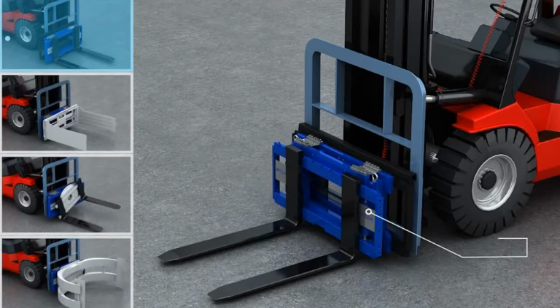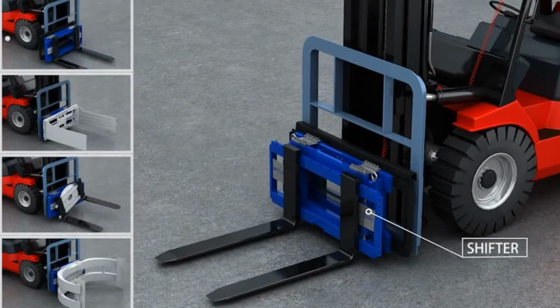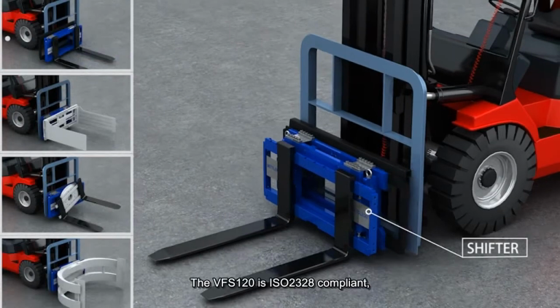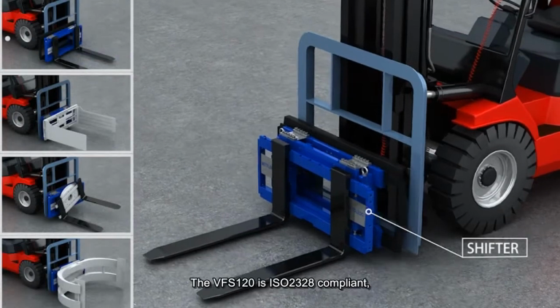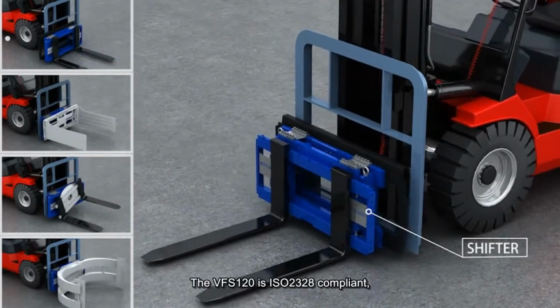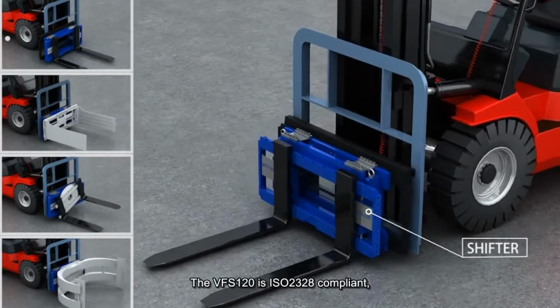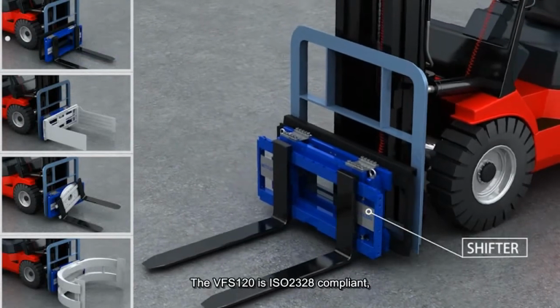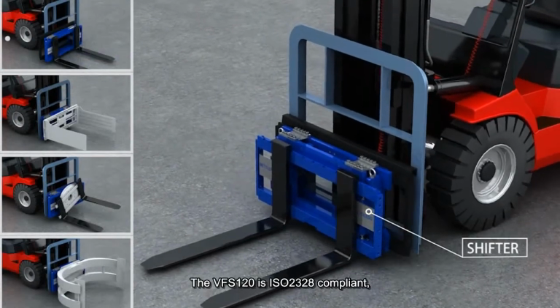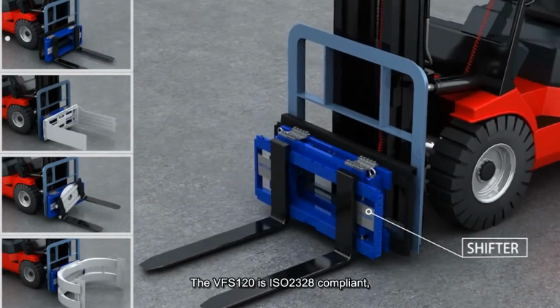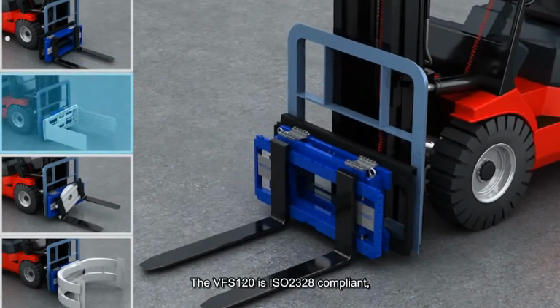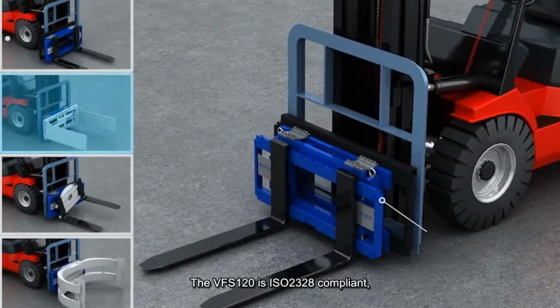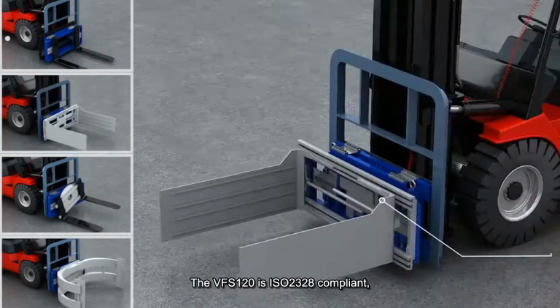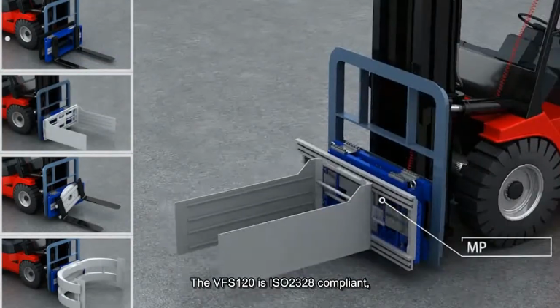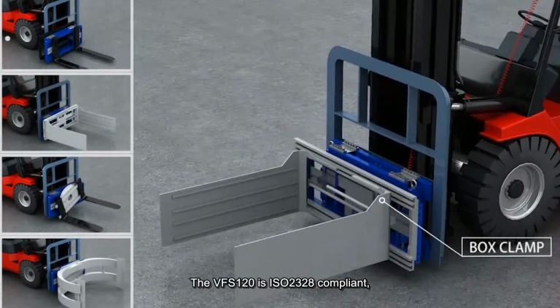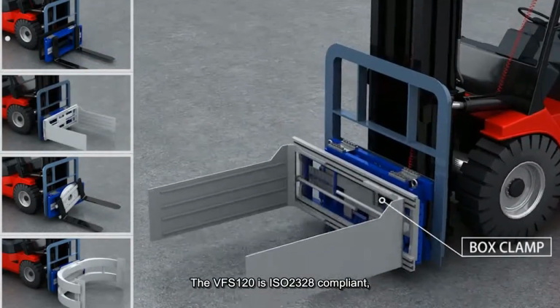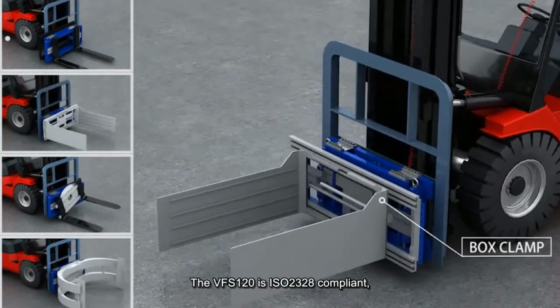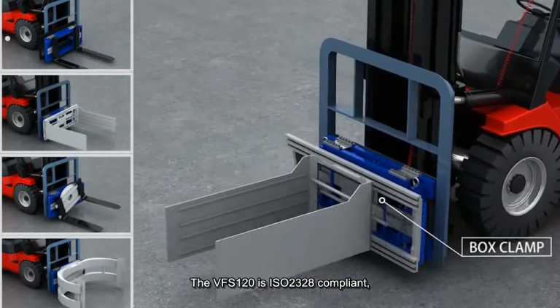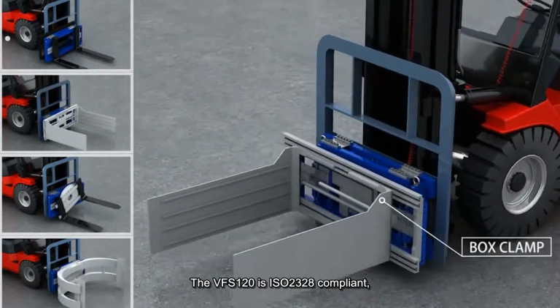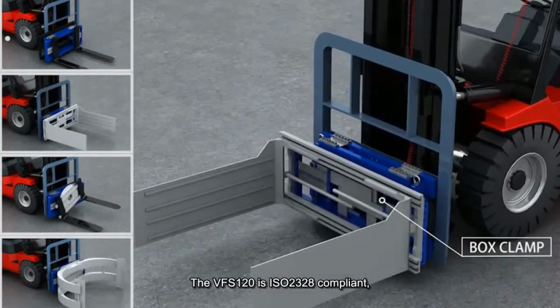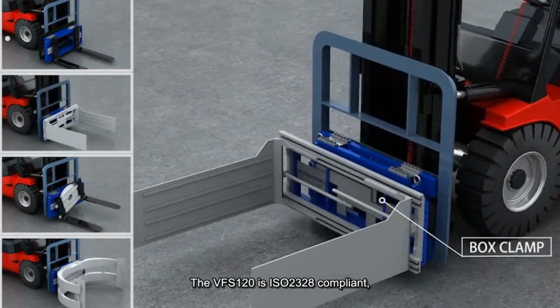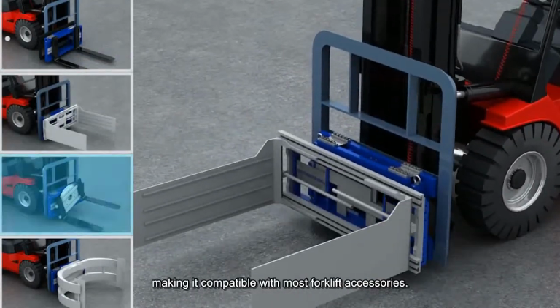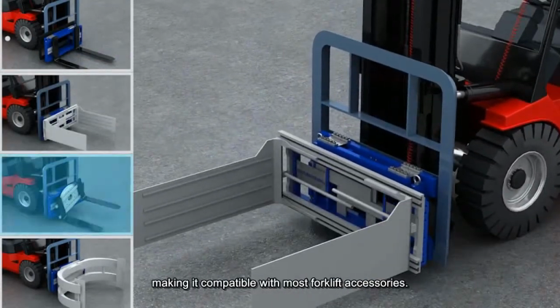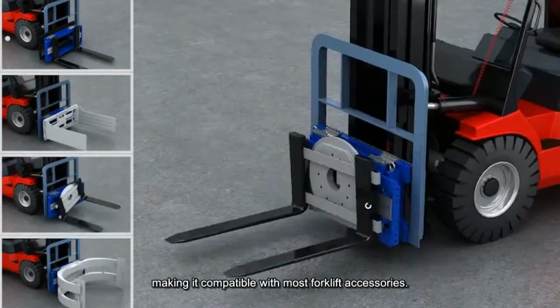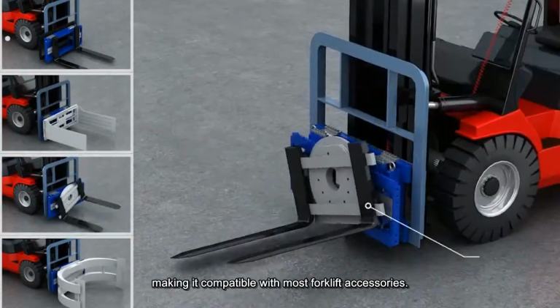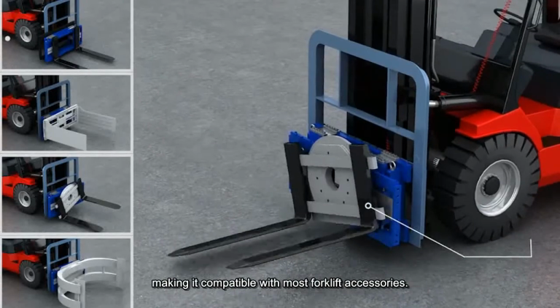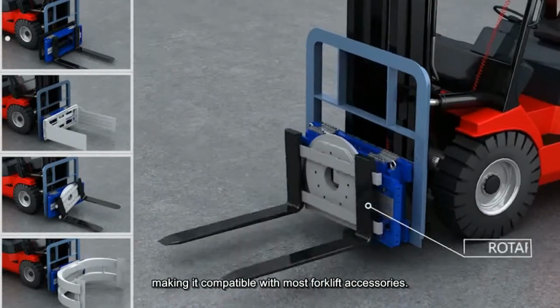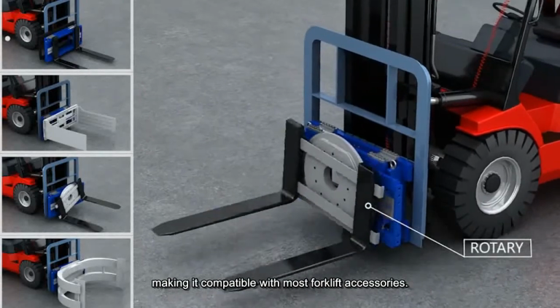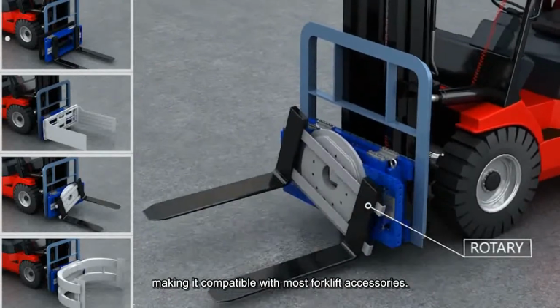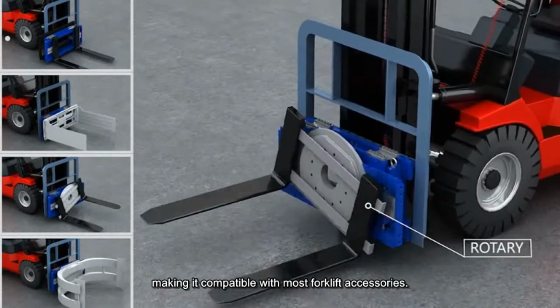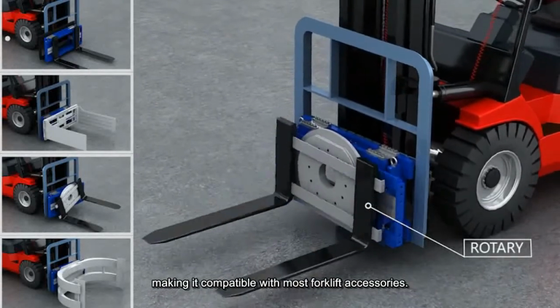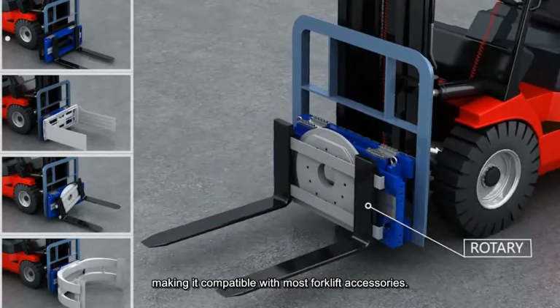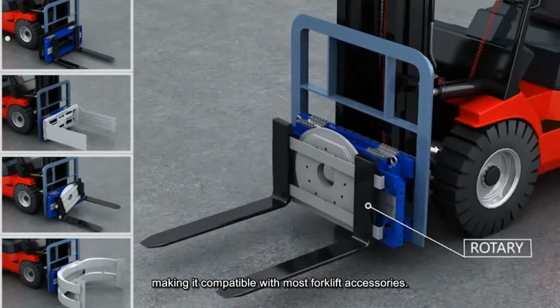The VFS120 is ISO 2328 compliant, making it compatible with most forklift accessories.